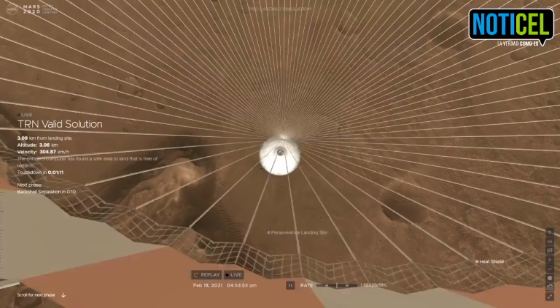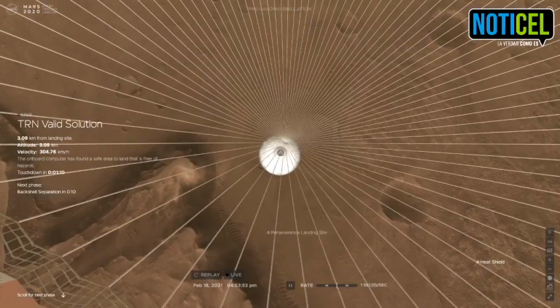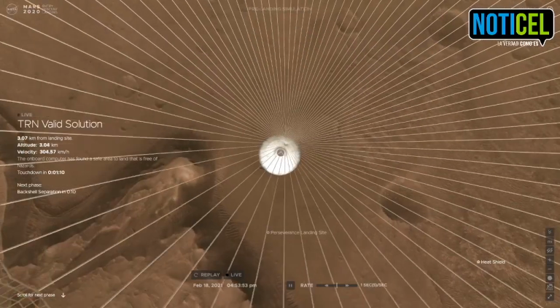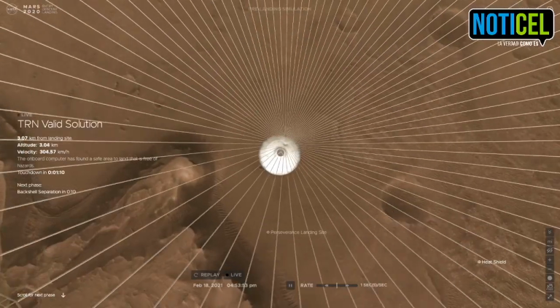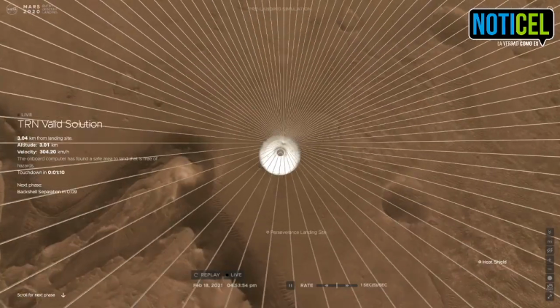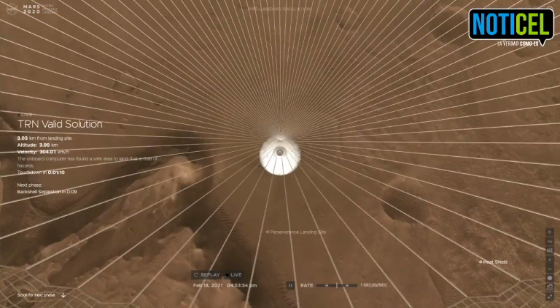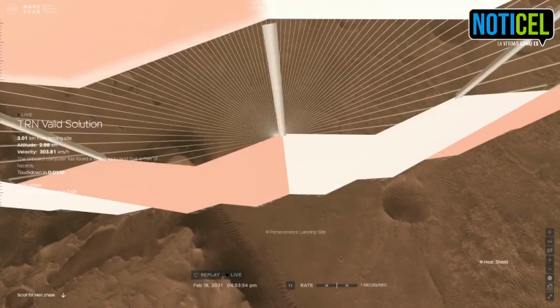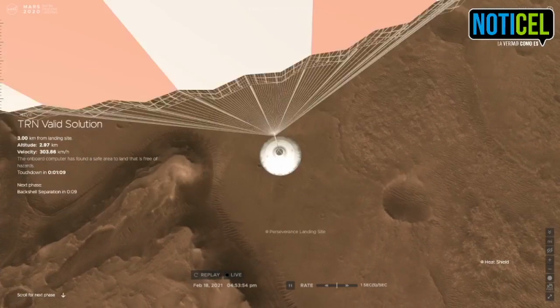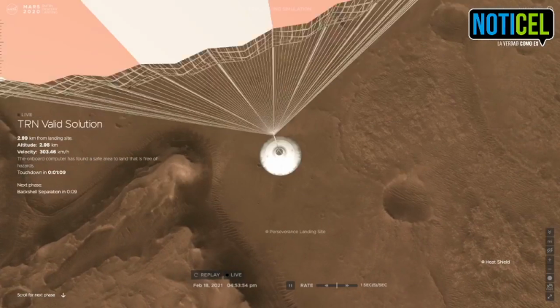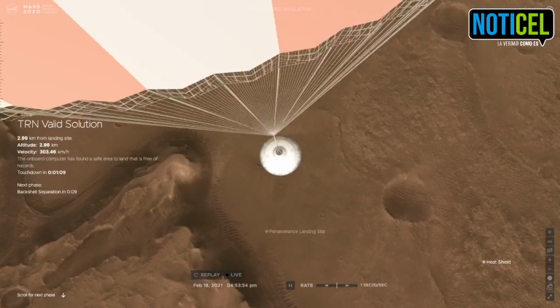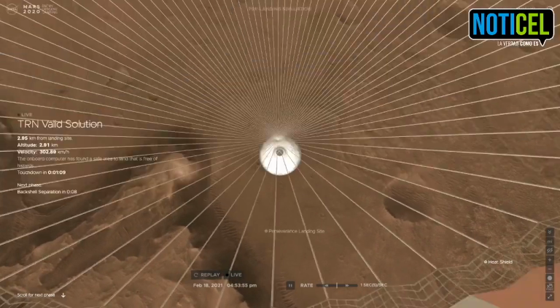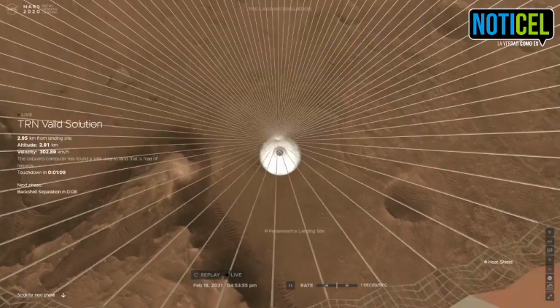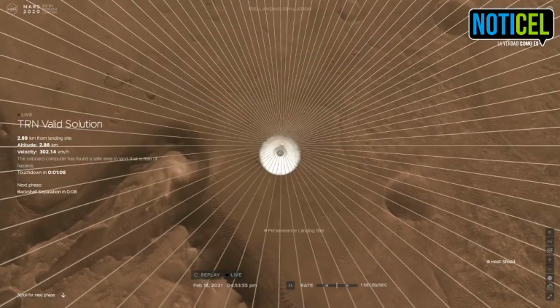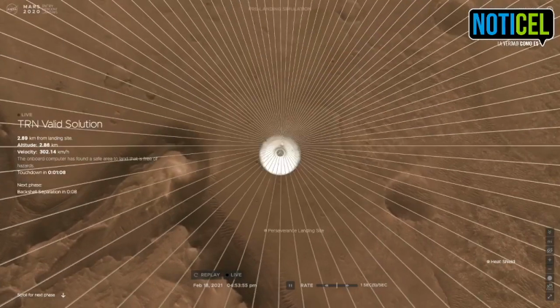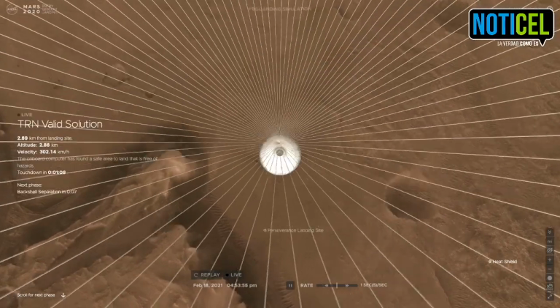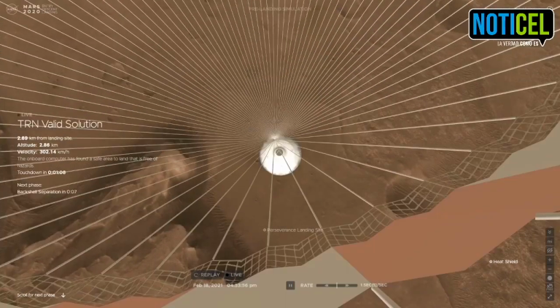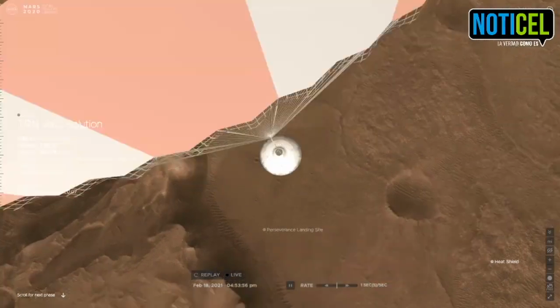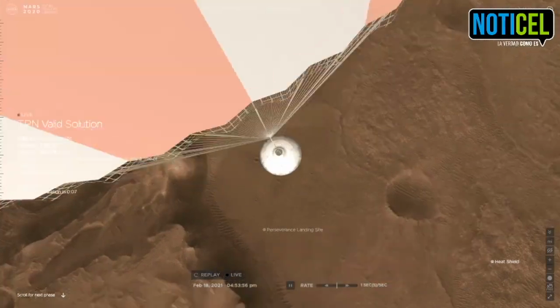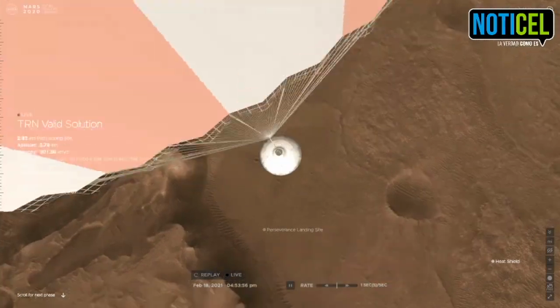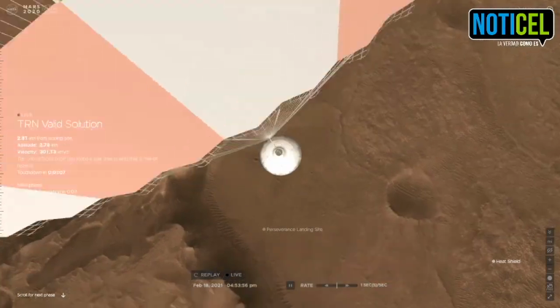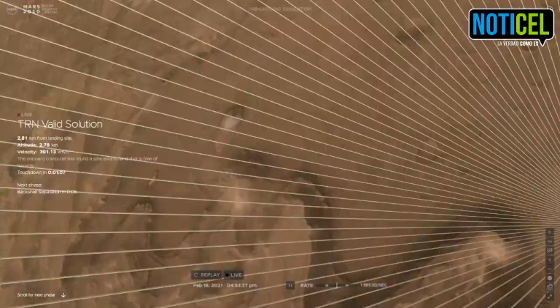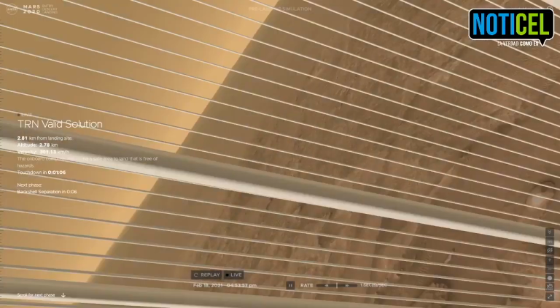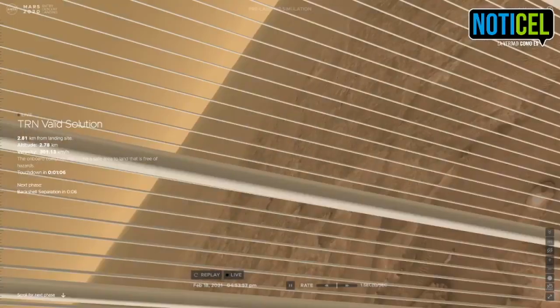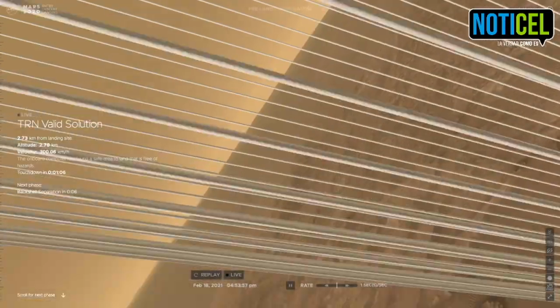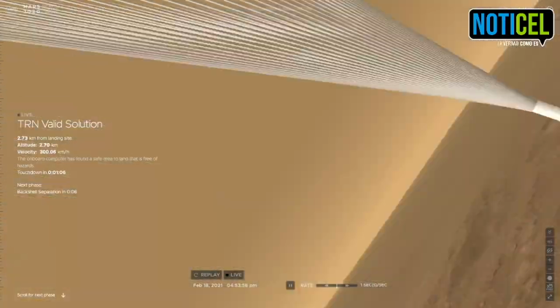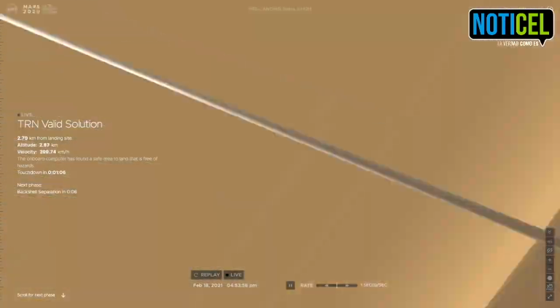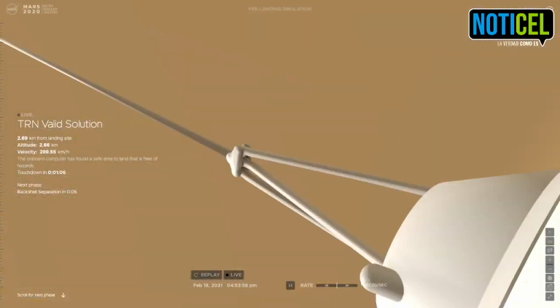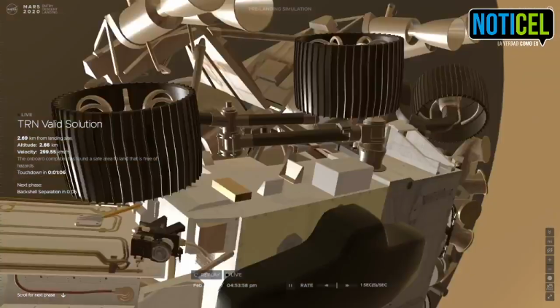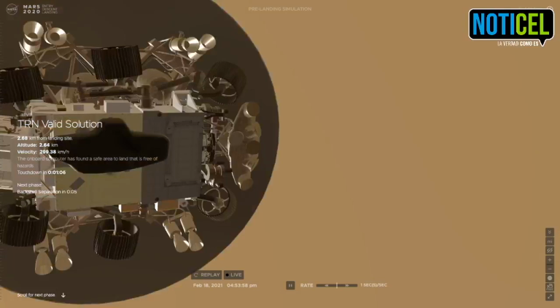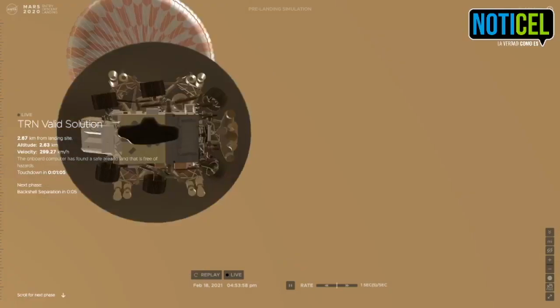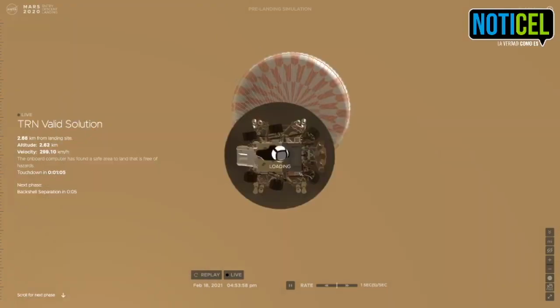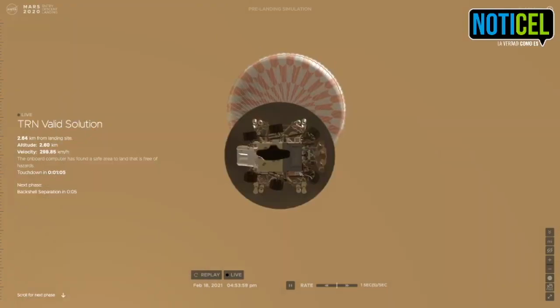Our current velocity is about 90 meters per second at an altitude of 4.2 kilometers.